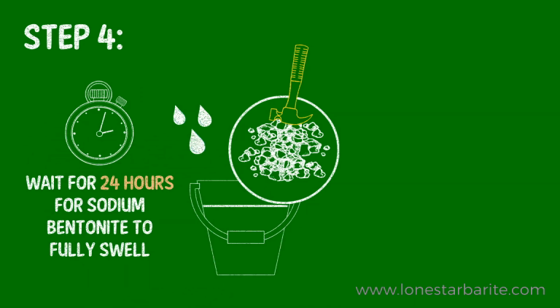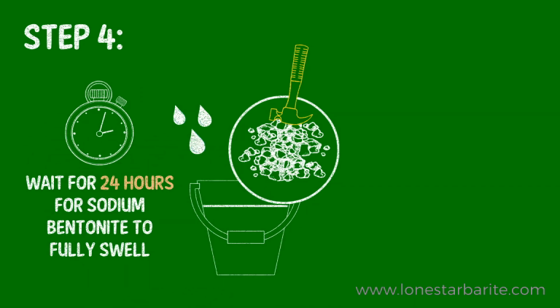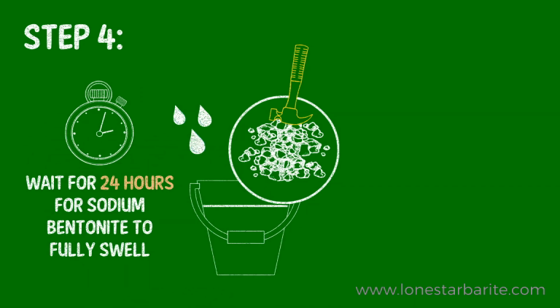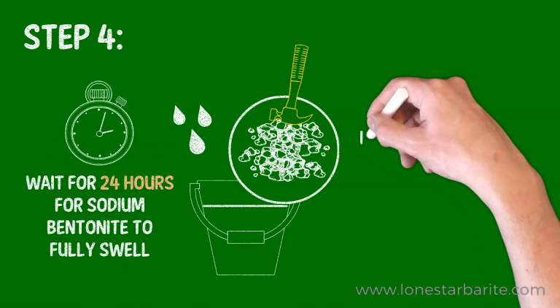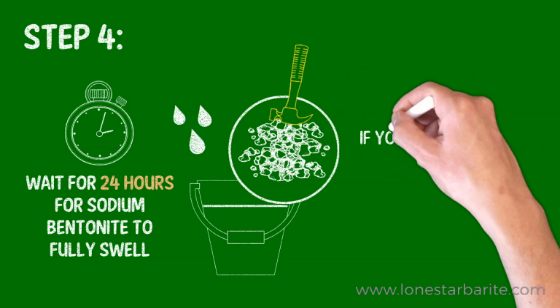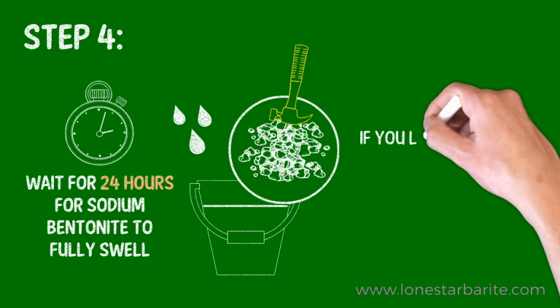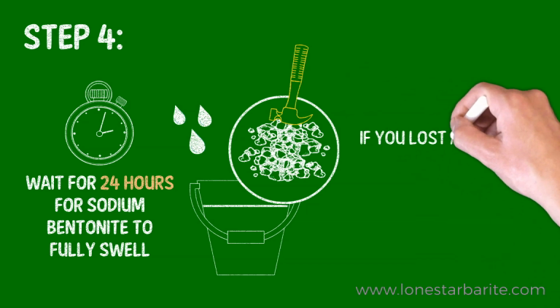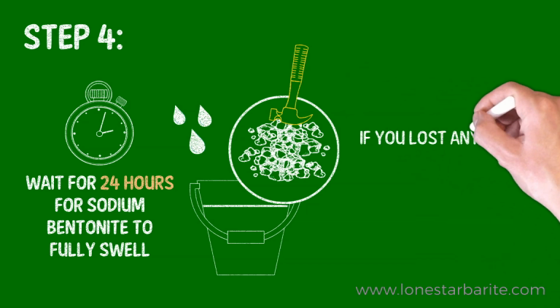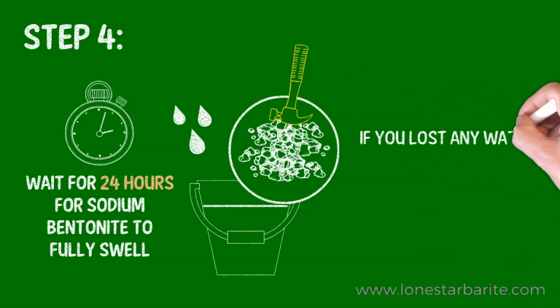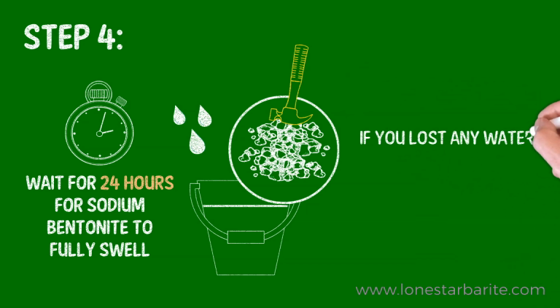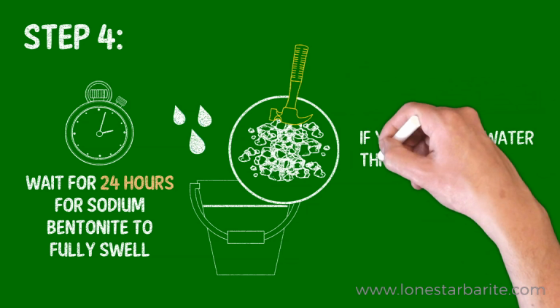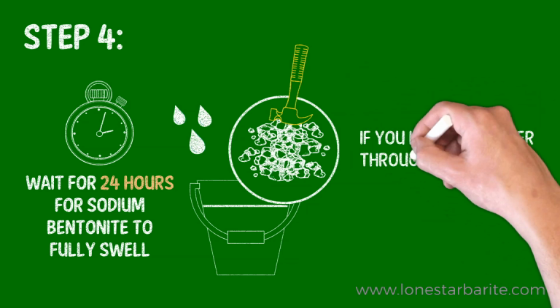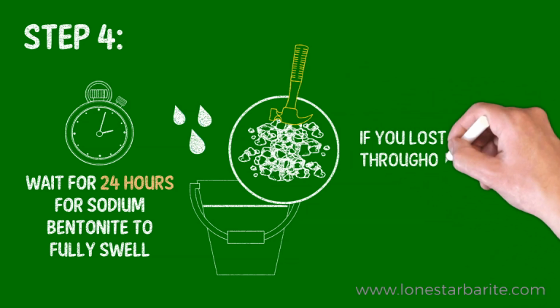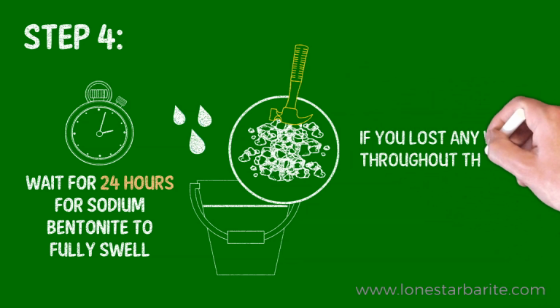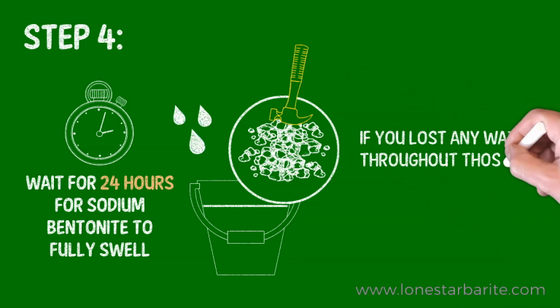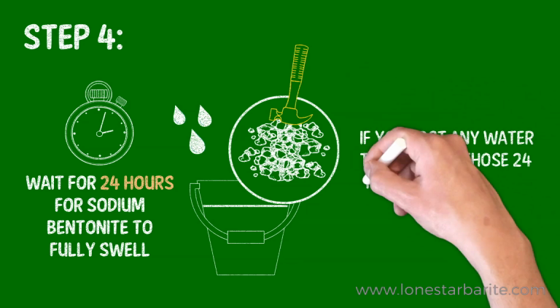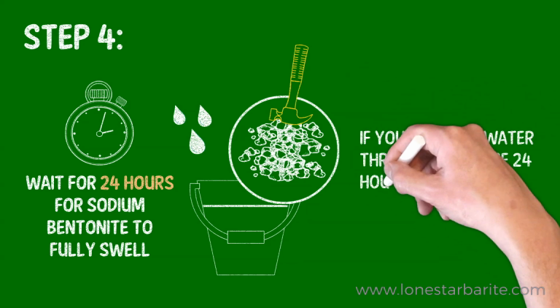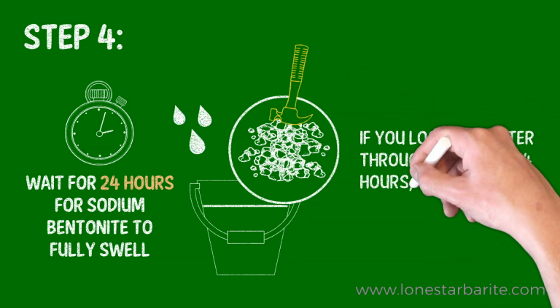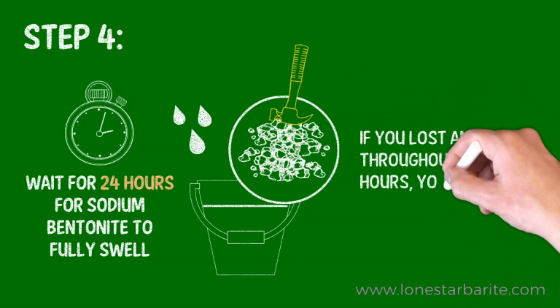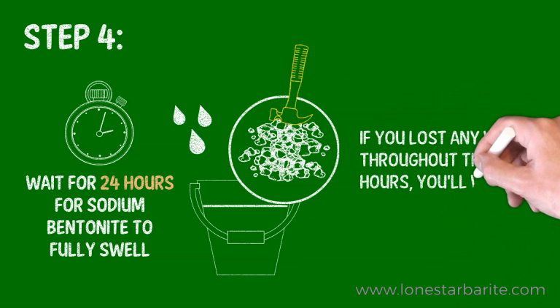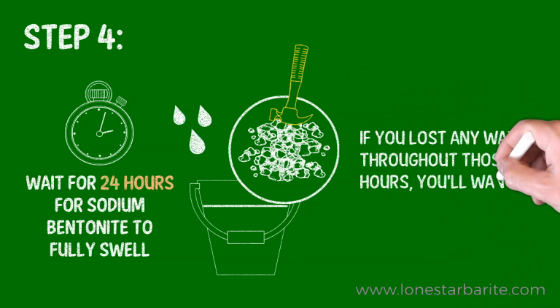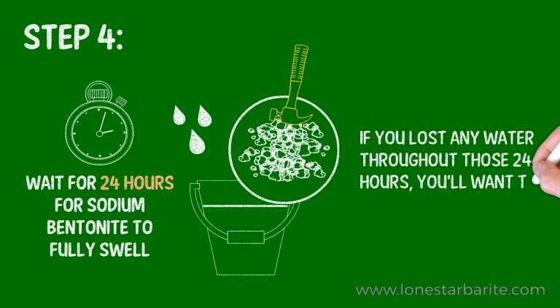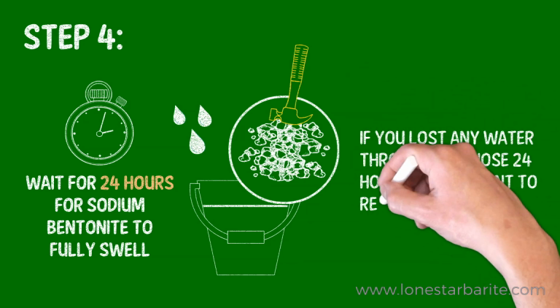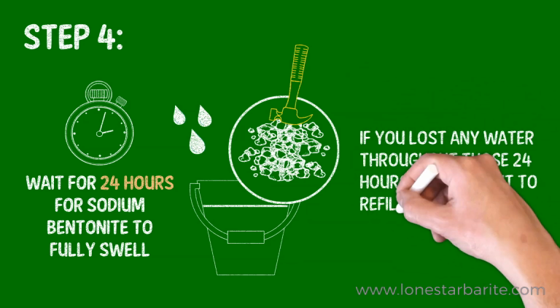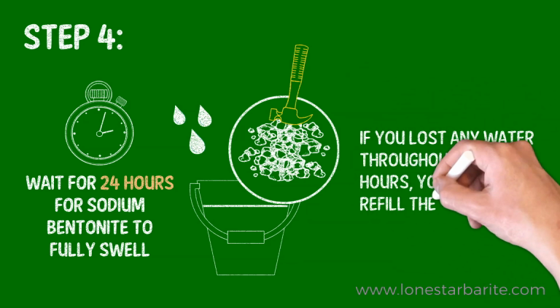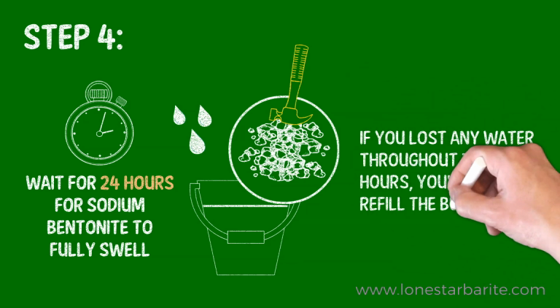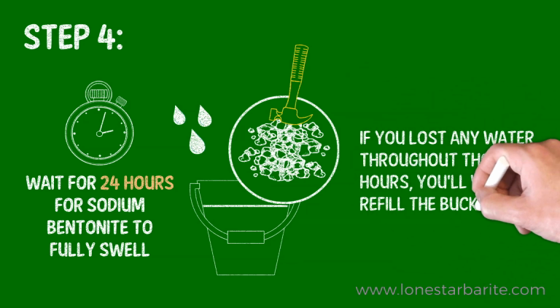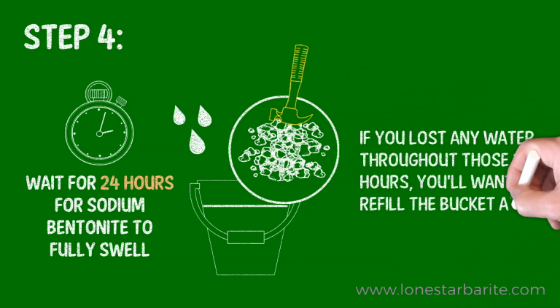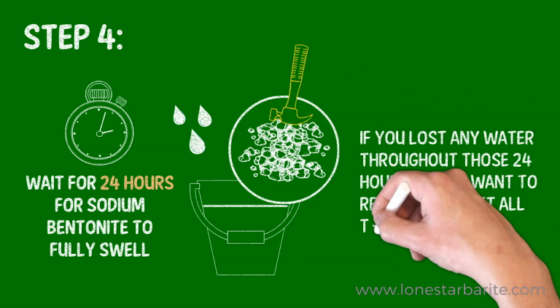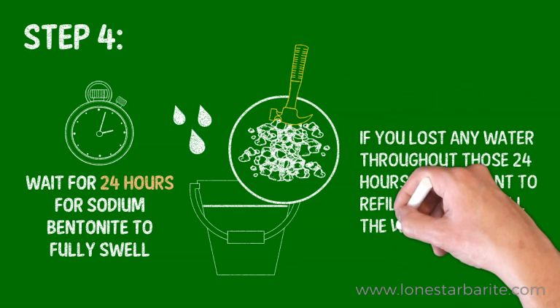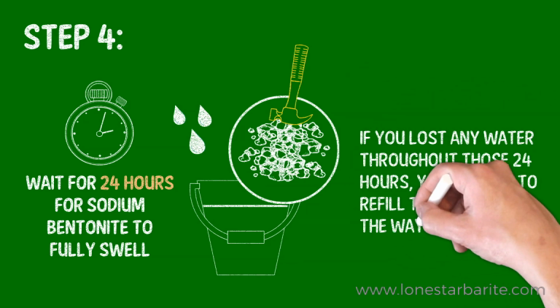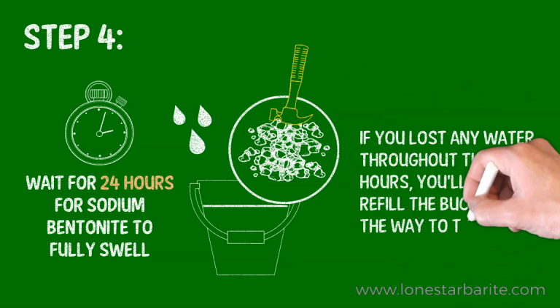If you've lost any water throughout those 24 hours, you'll want to refill the bucket all the way up to the top.